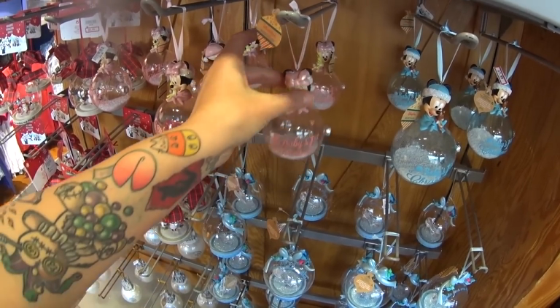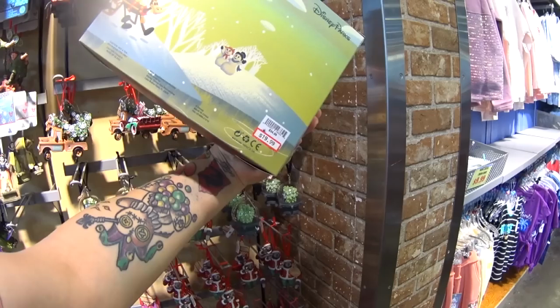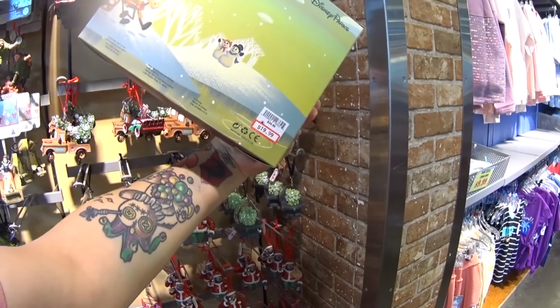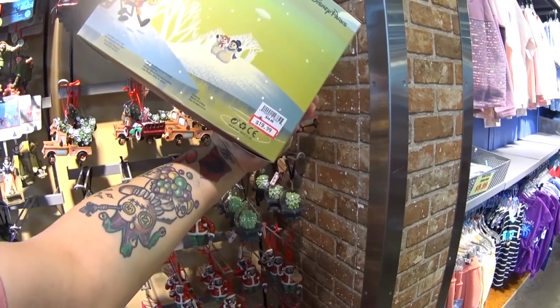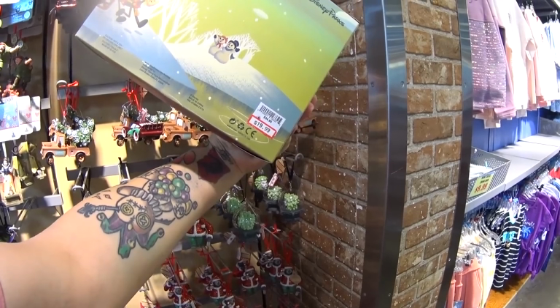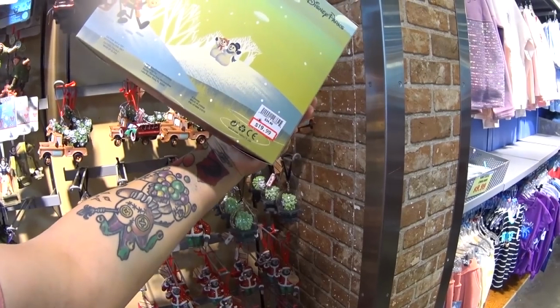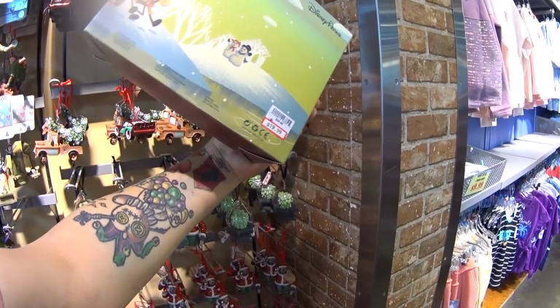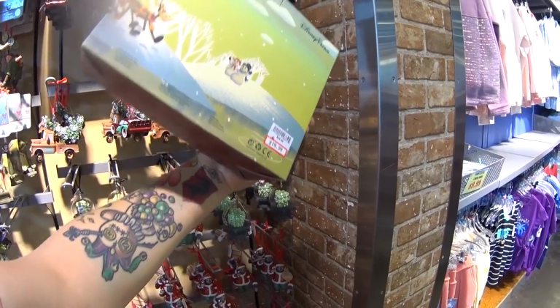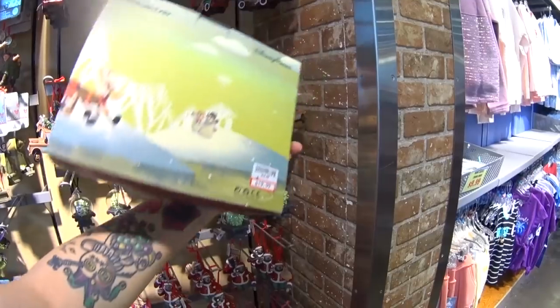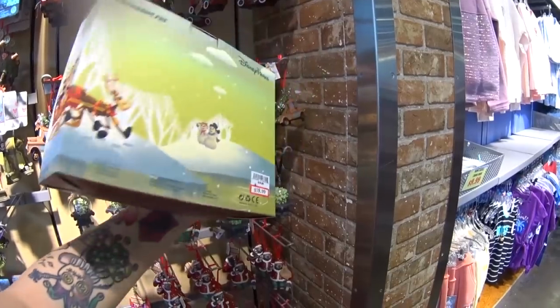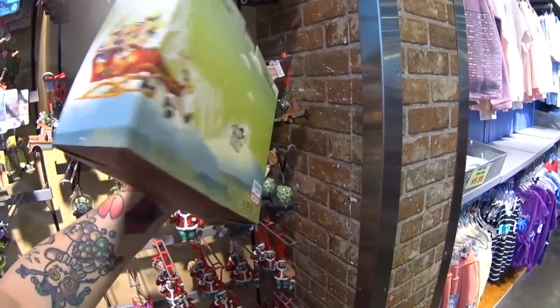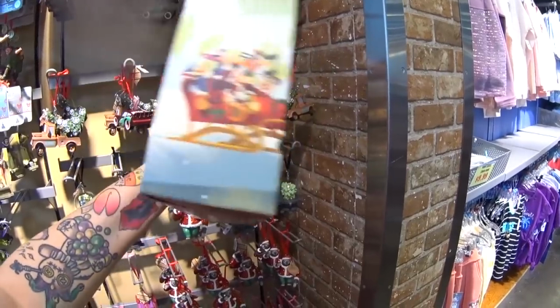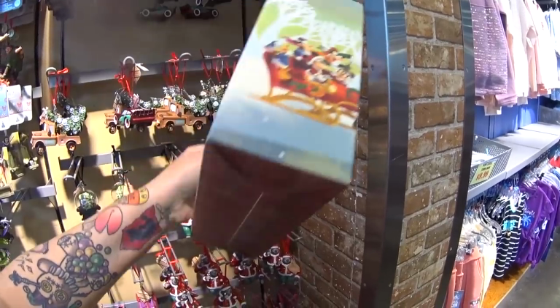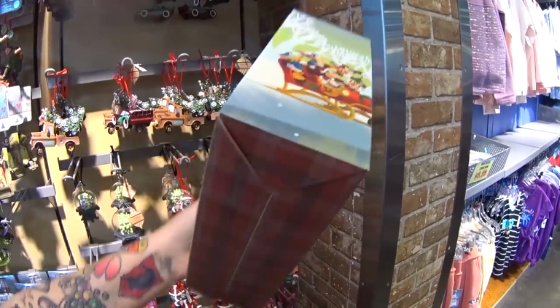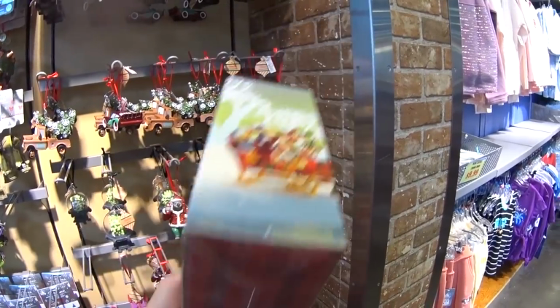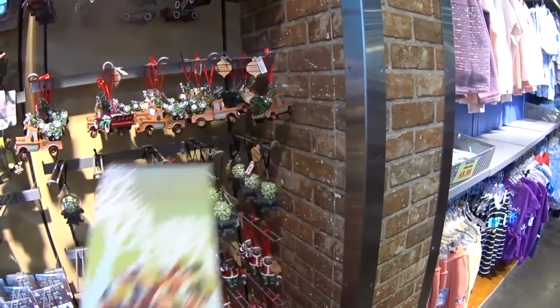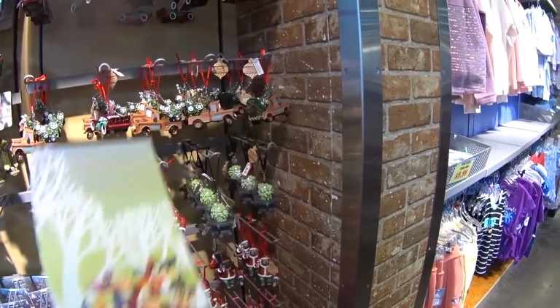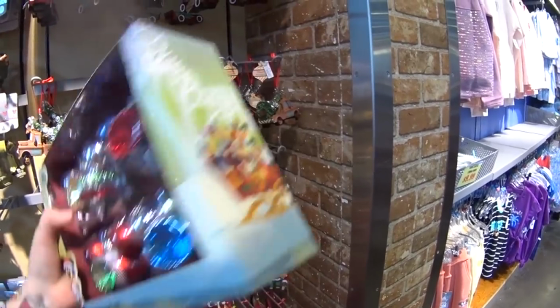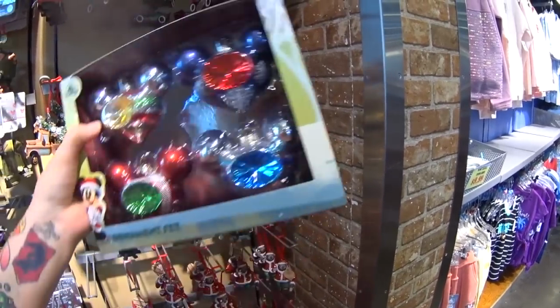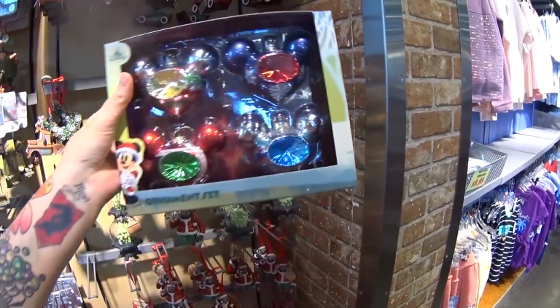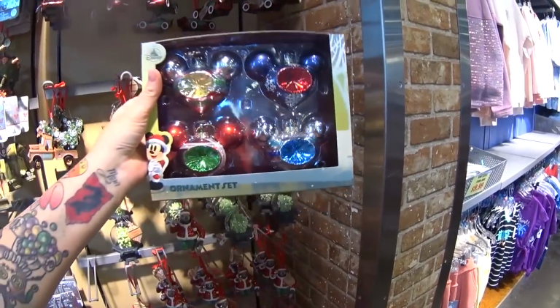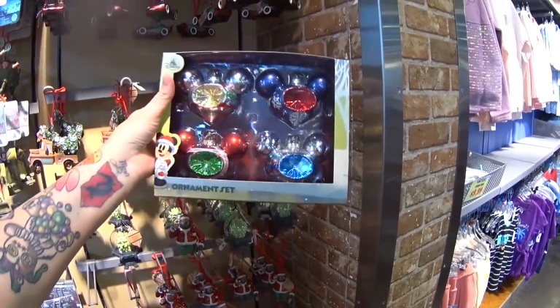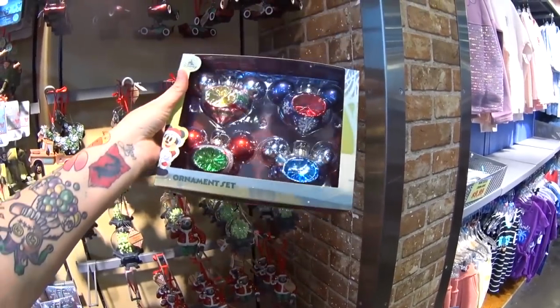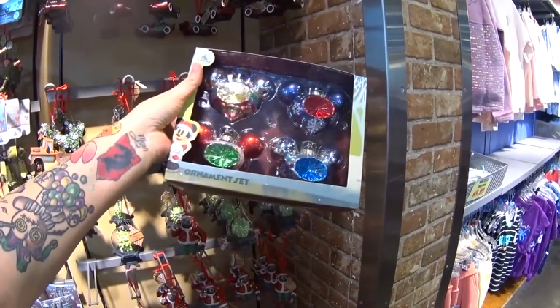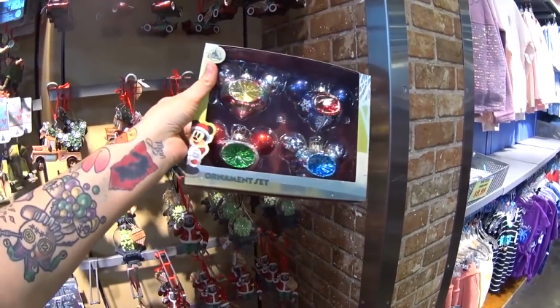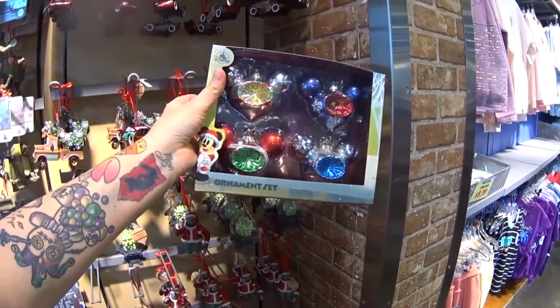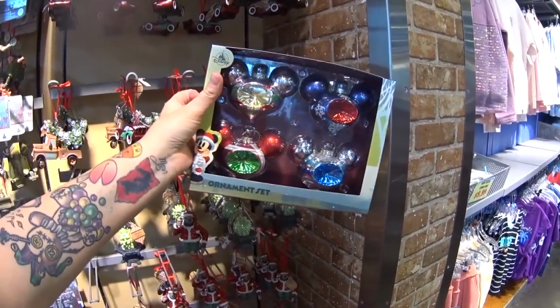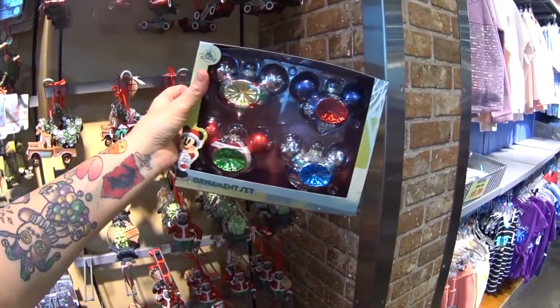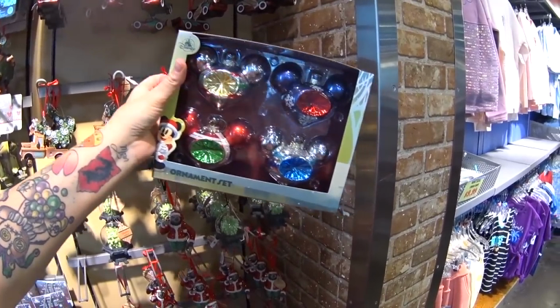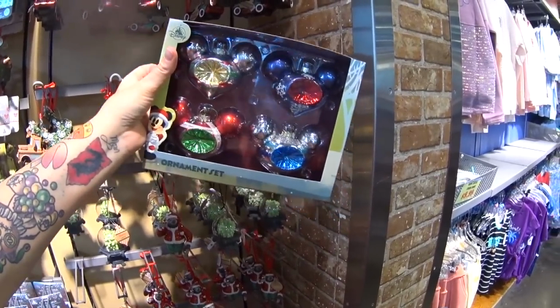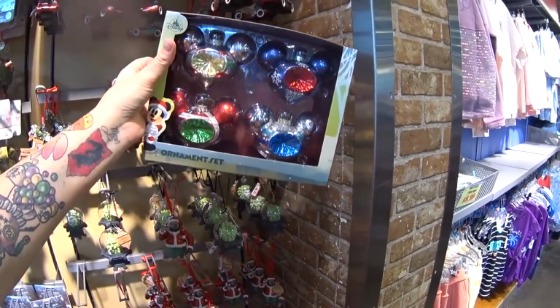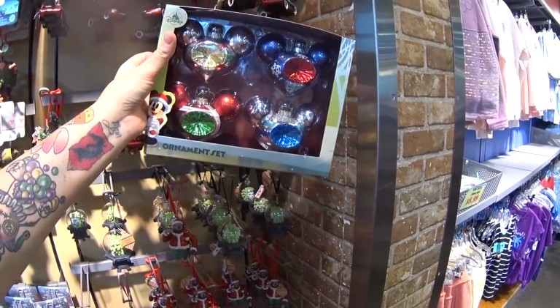This was $34.99, it's $19.99, and it has four different glass bulbs in it. Very classic.